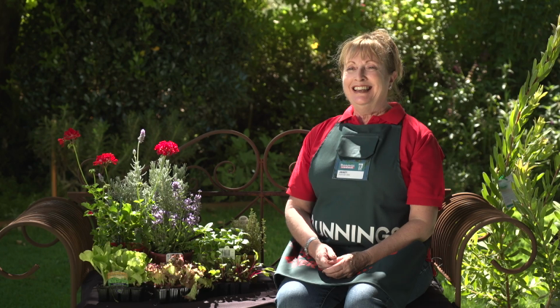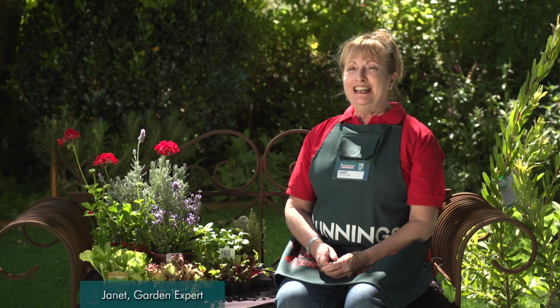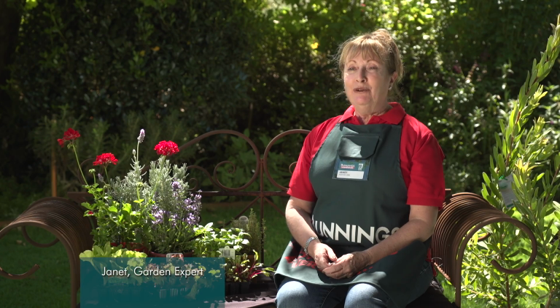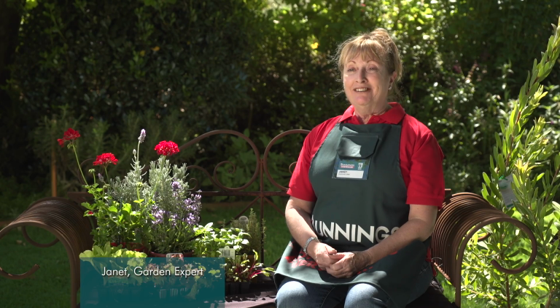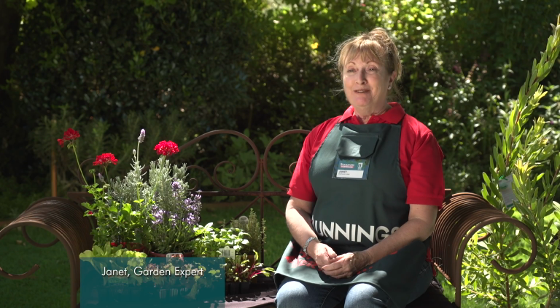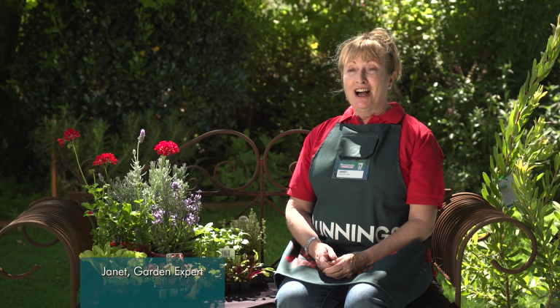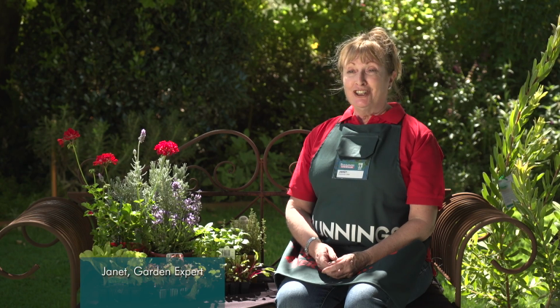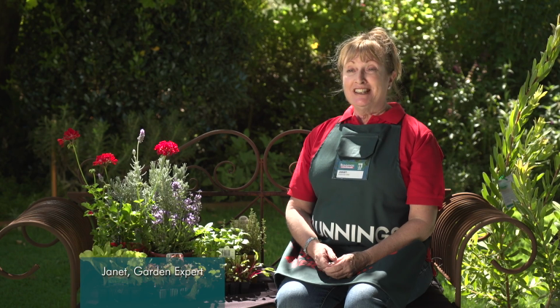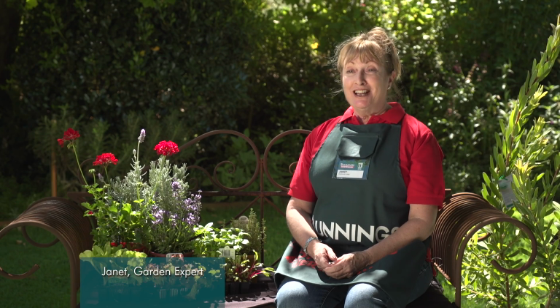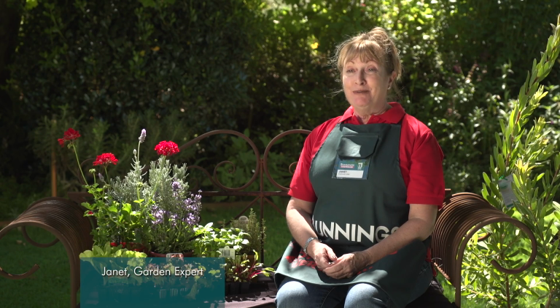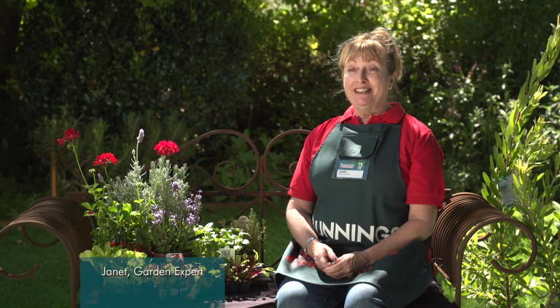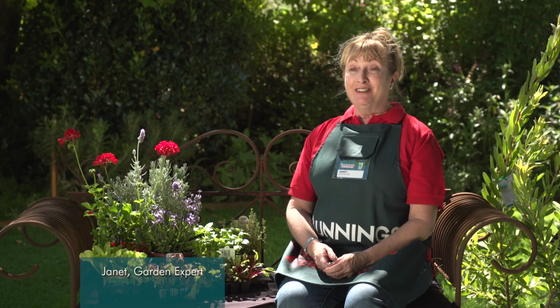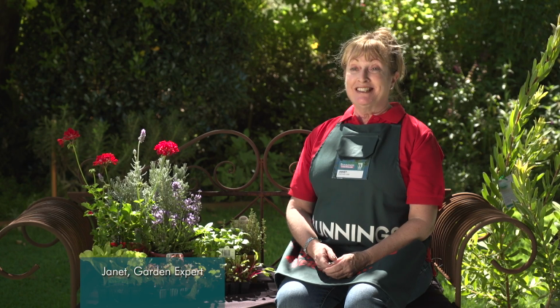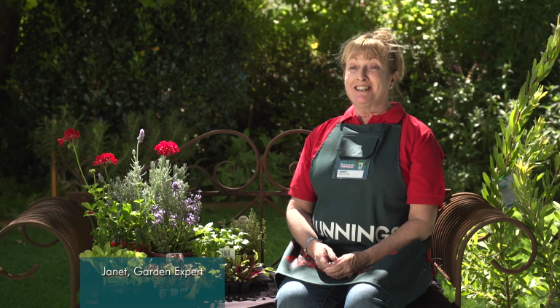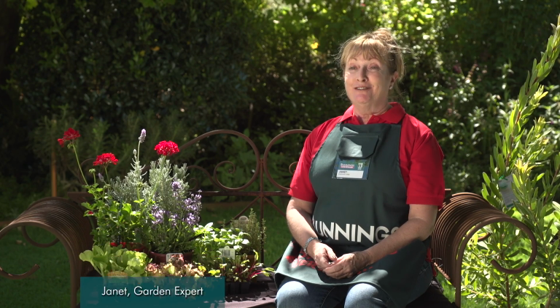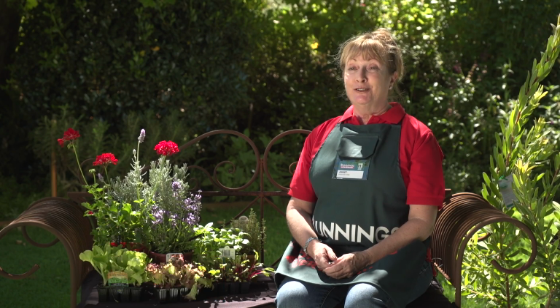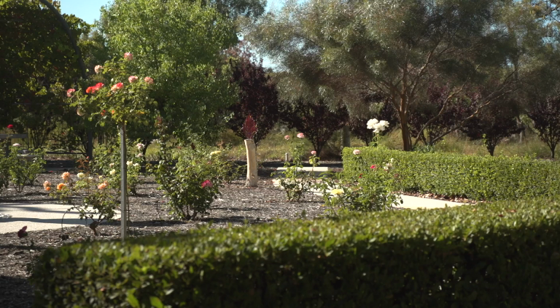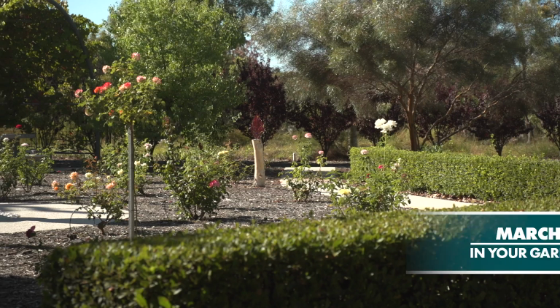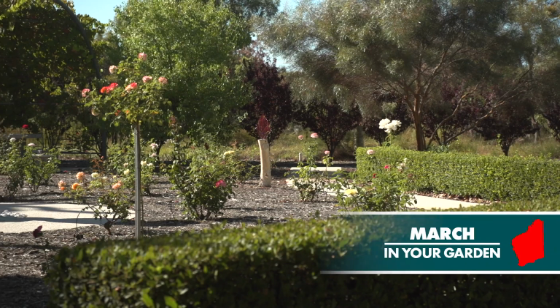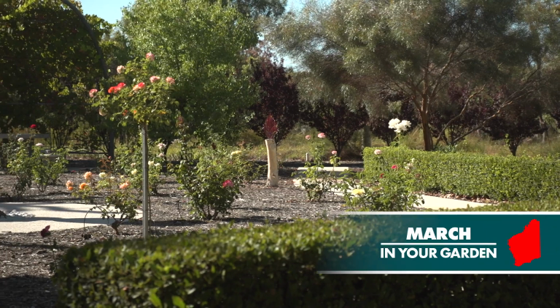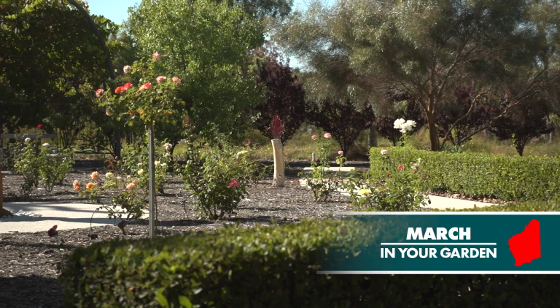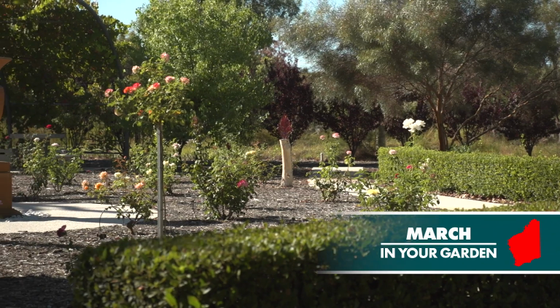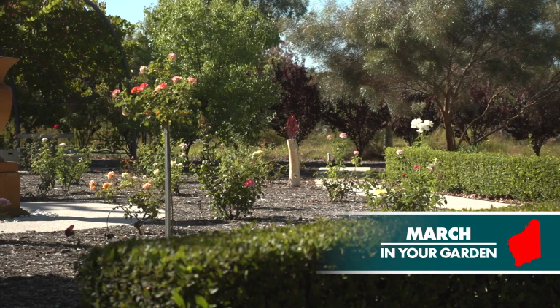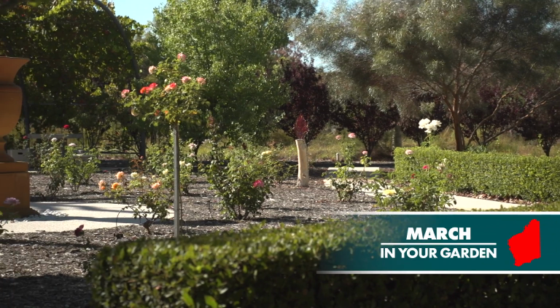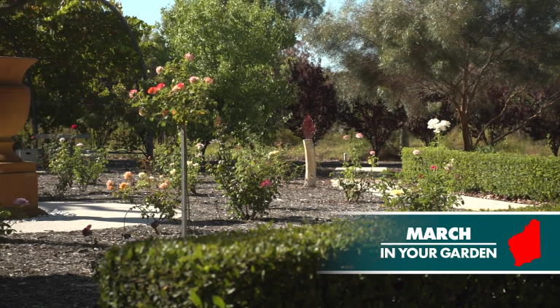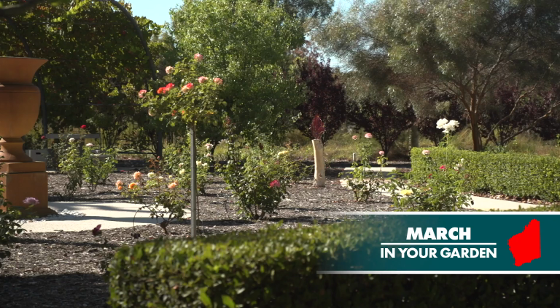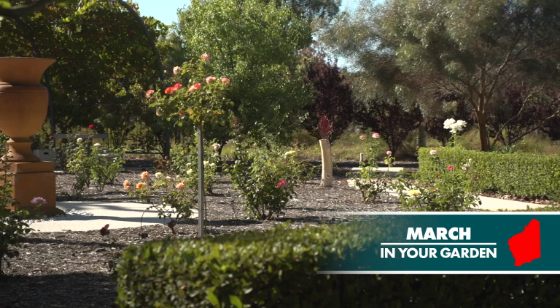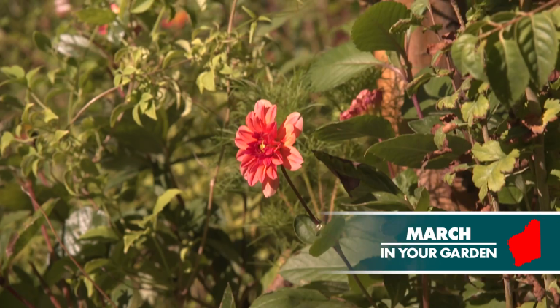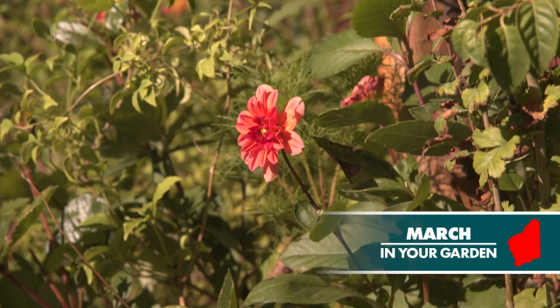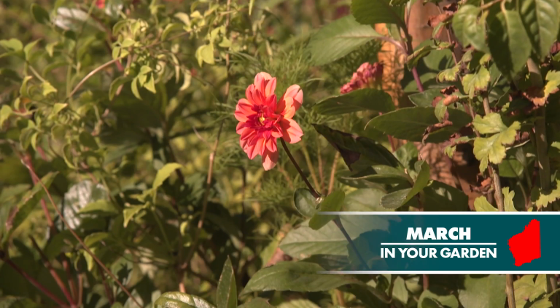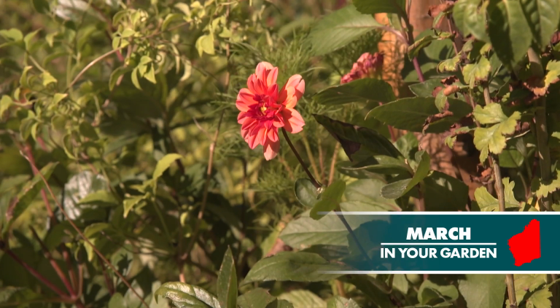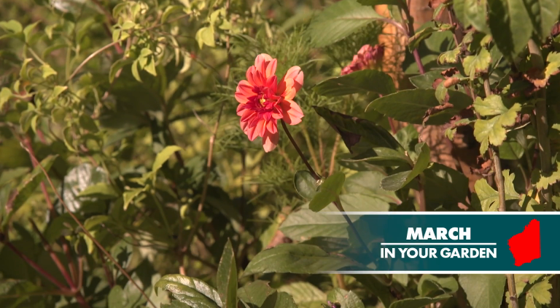Here we are in March and it's hard to believe it's the start of autumn. So there's plenty to do in the garden and lots to plant.